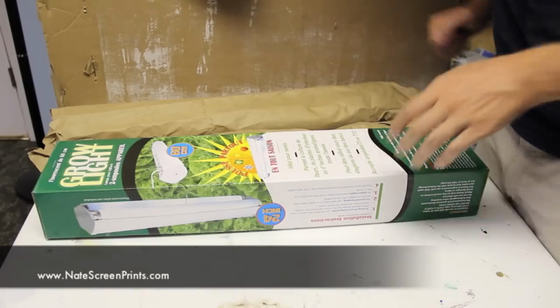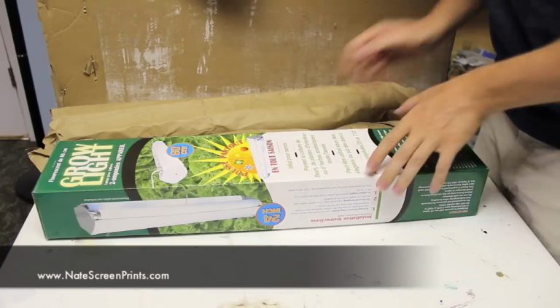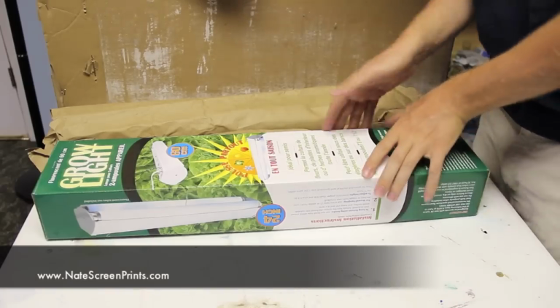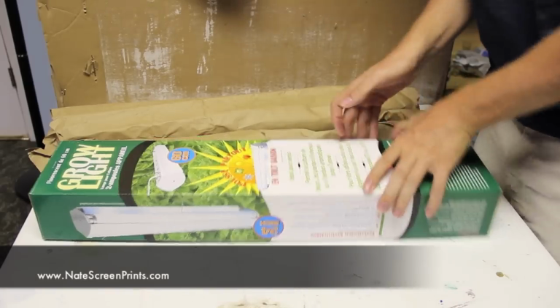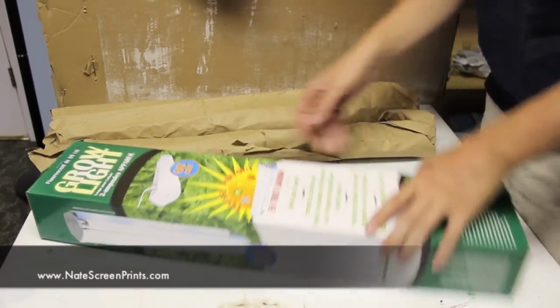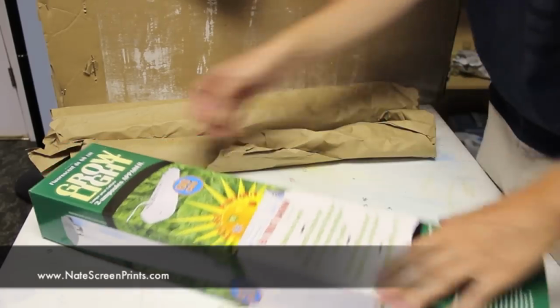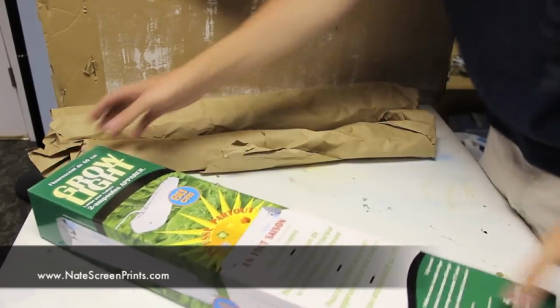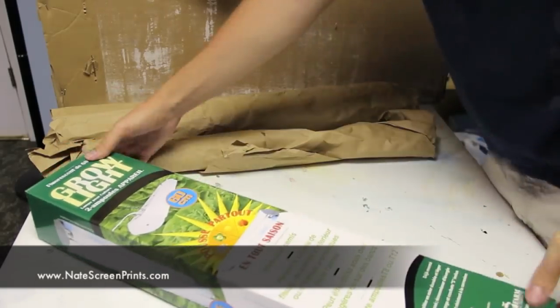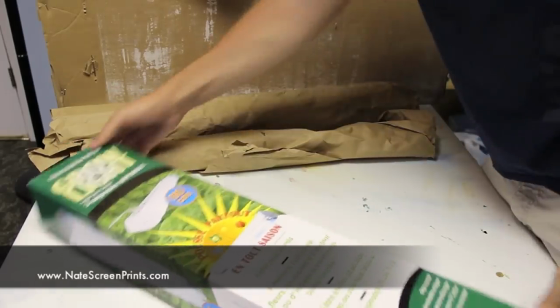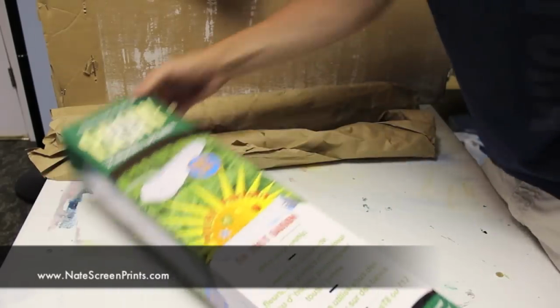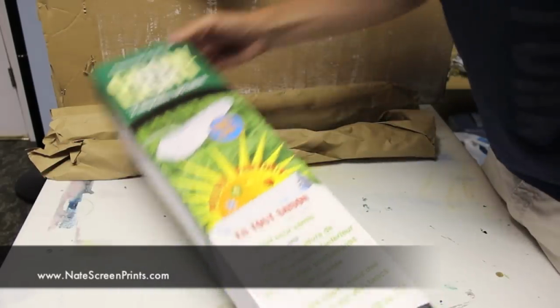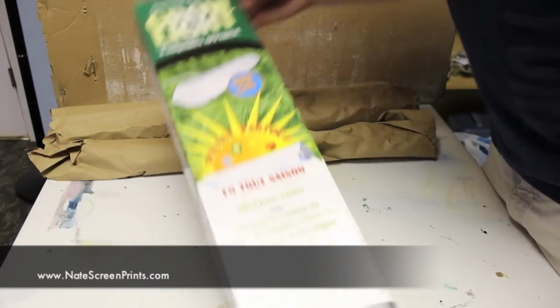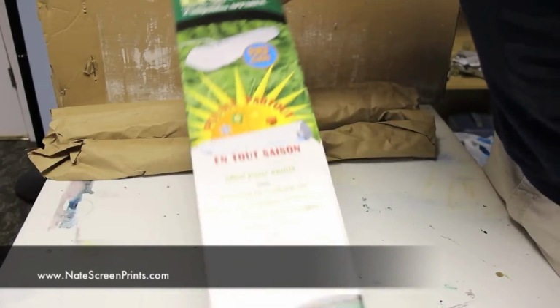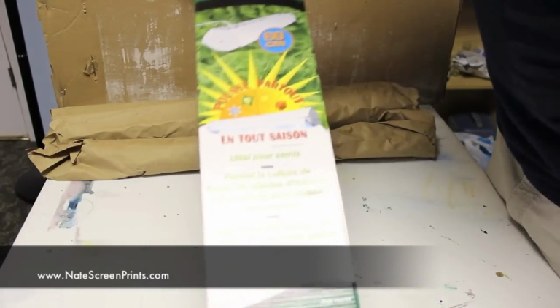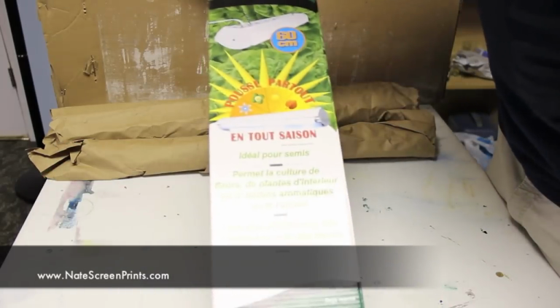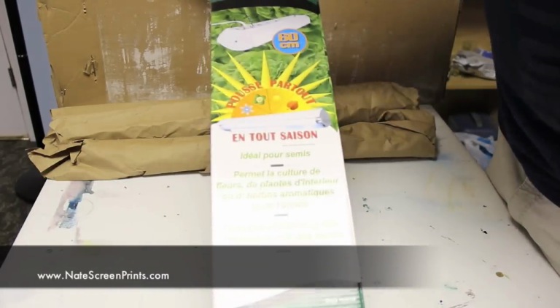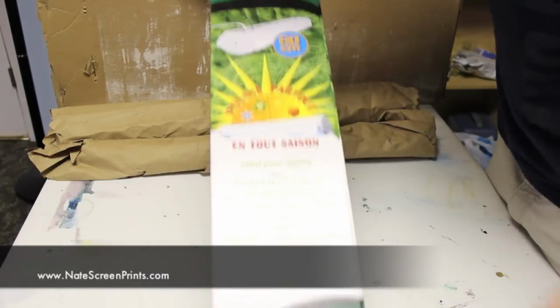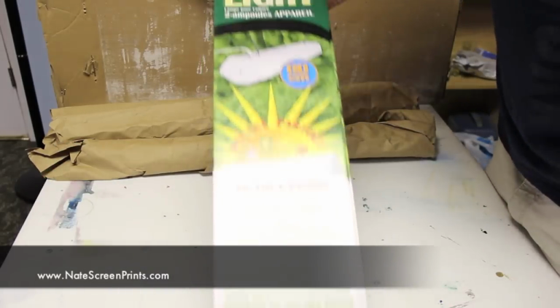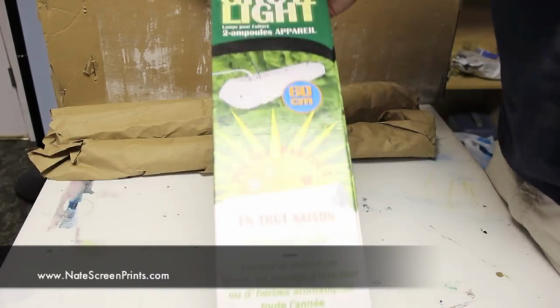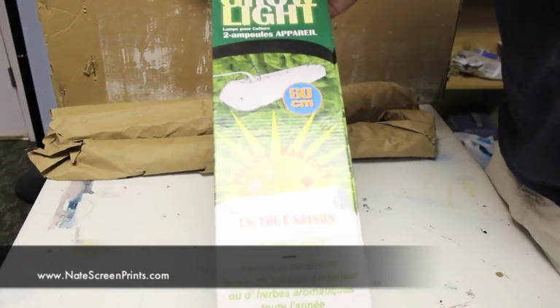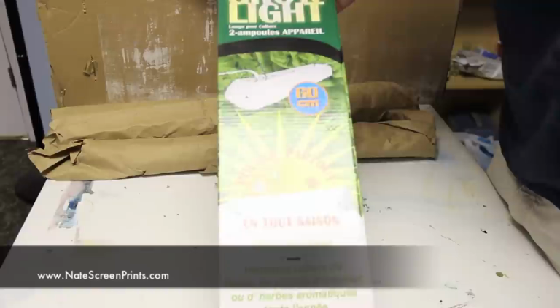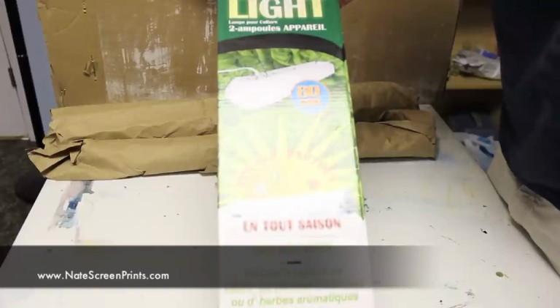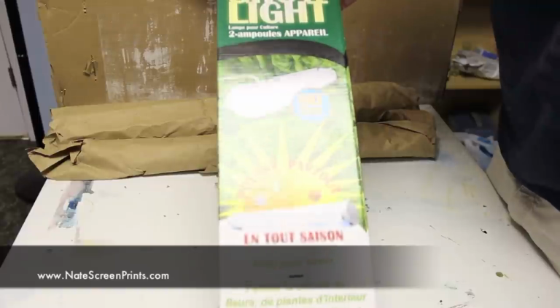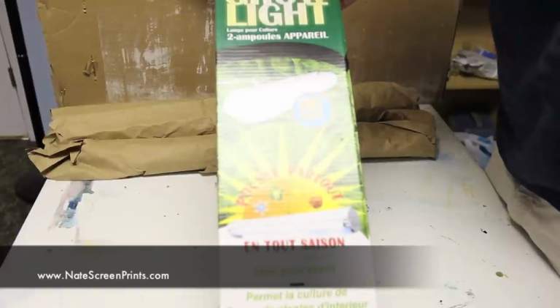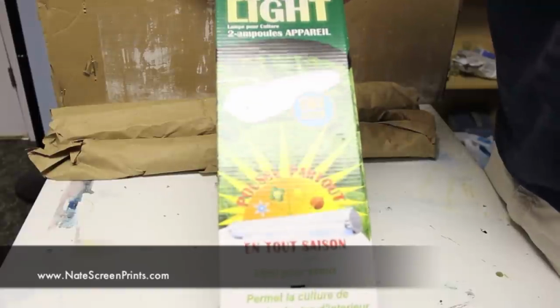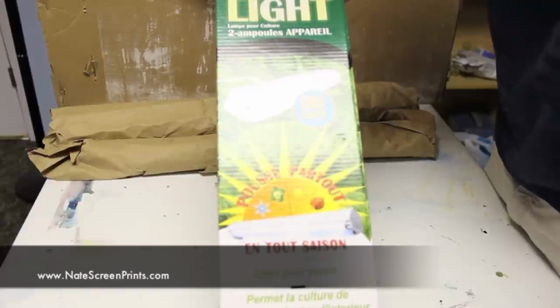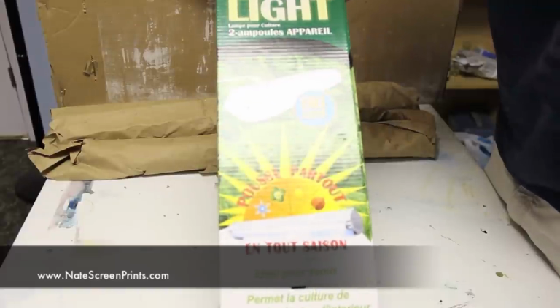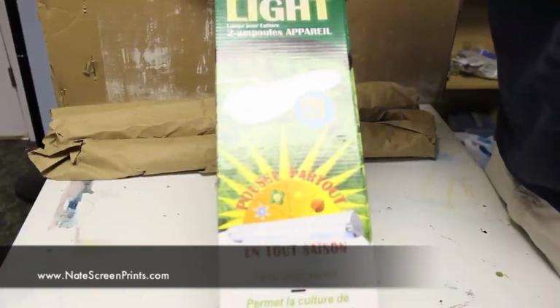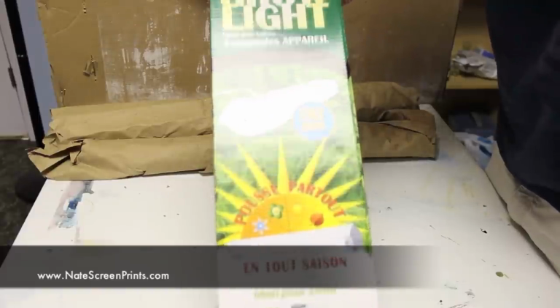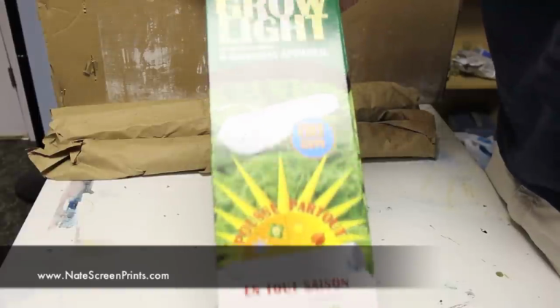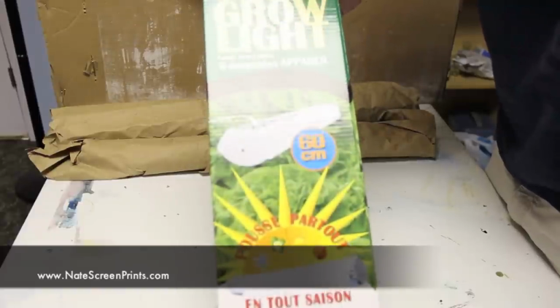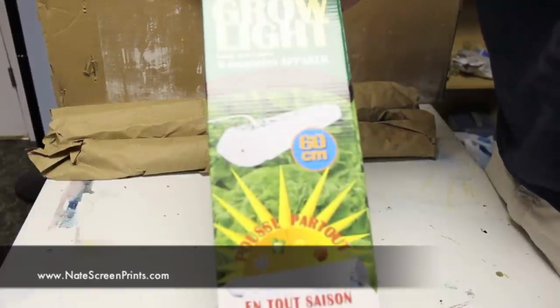Hi, my name is Nate from natescreenprints.com. I make videos about screen printing at home.